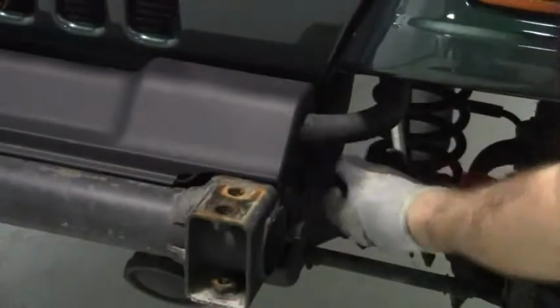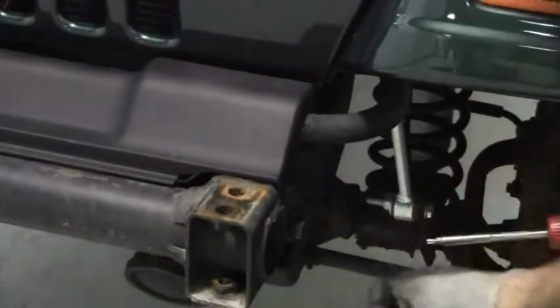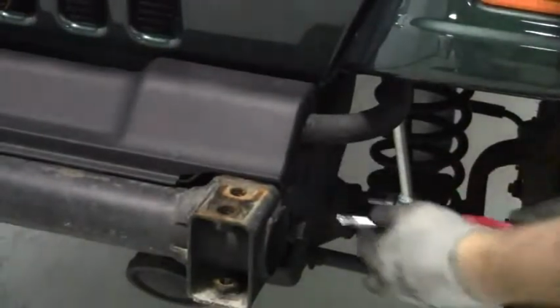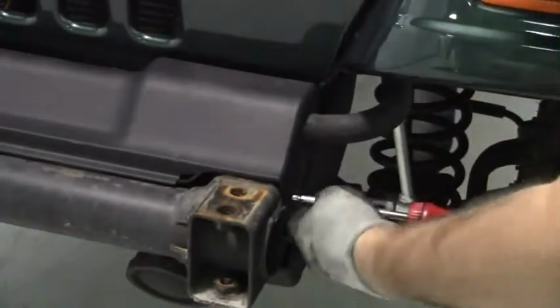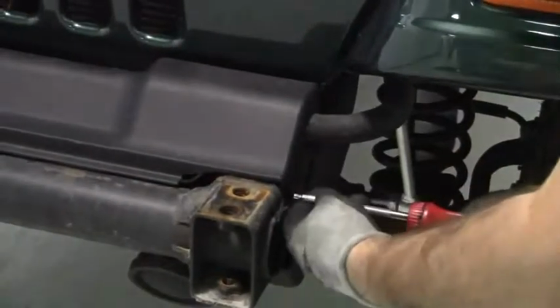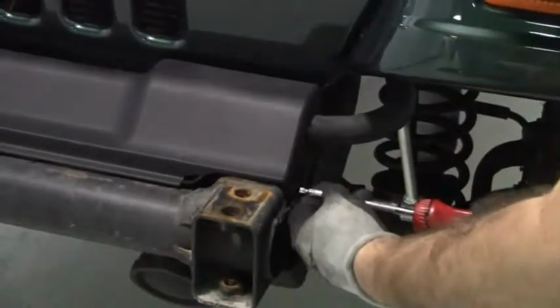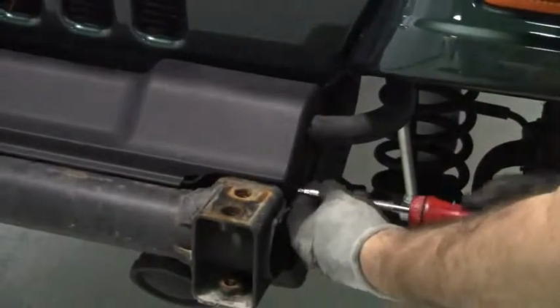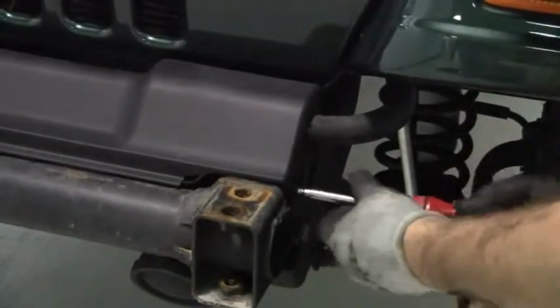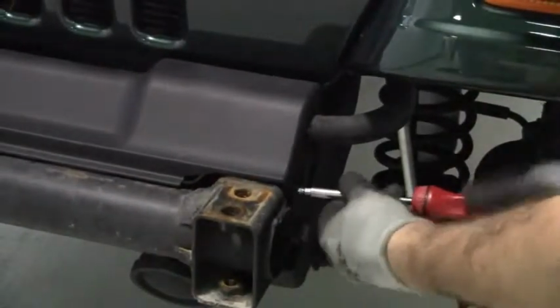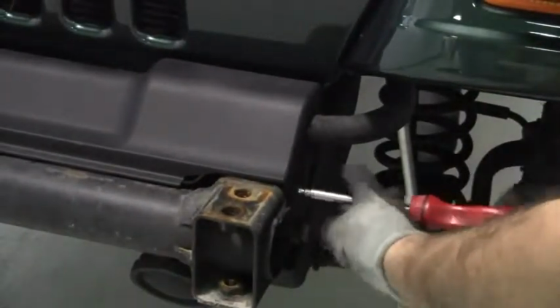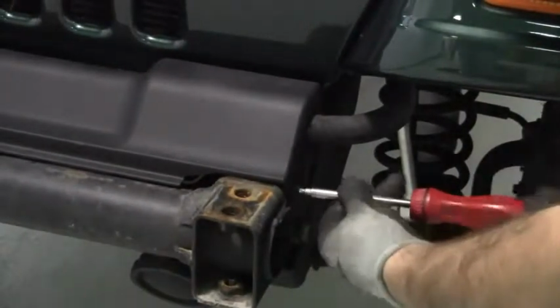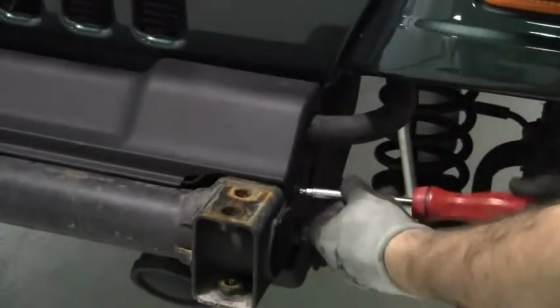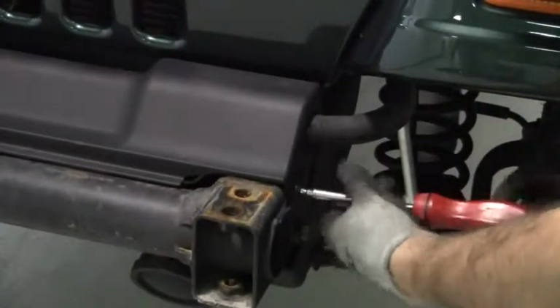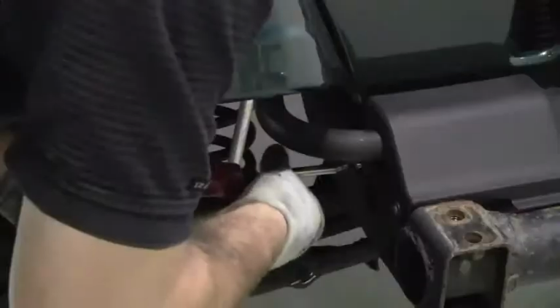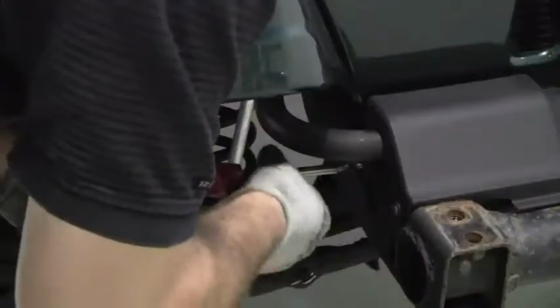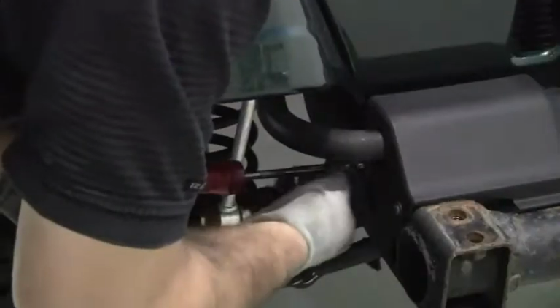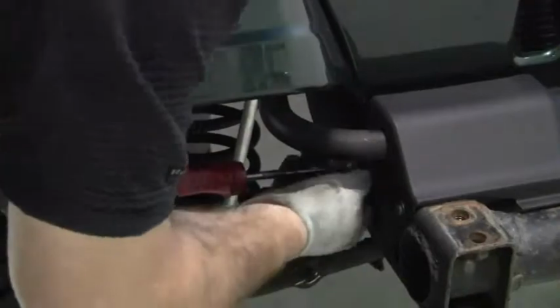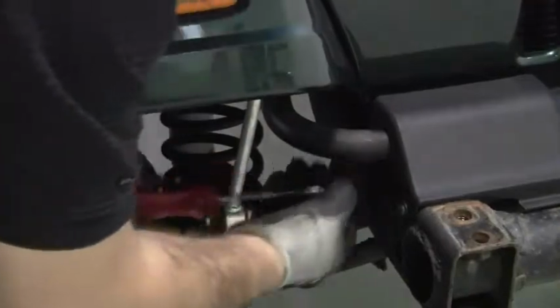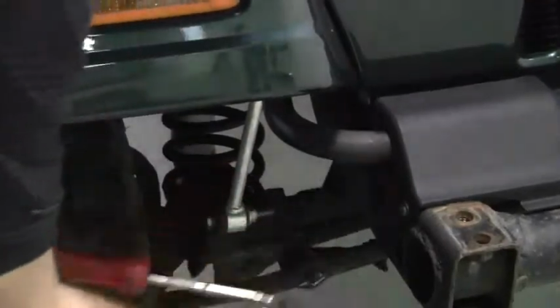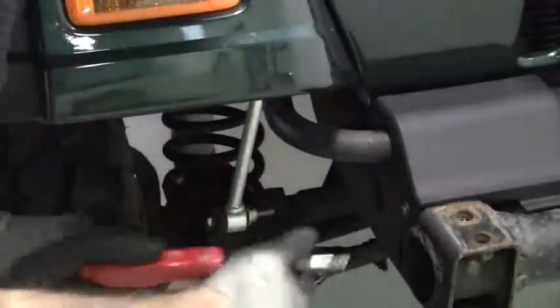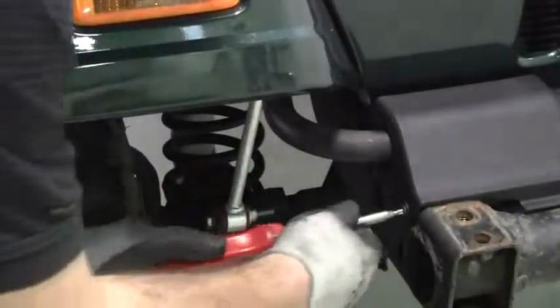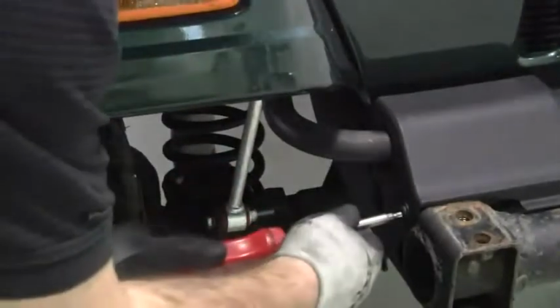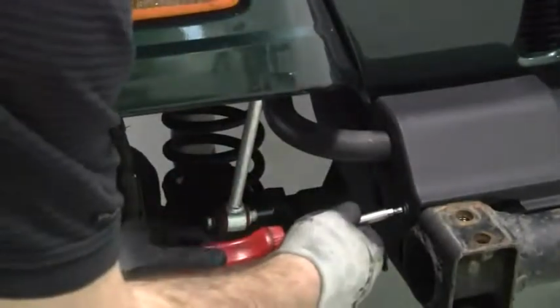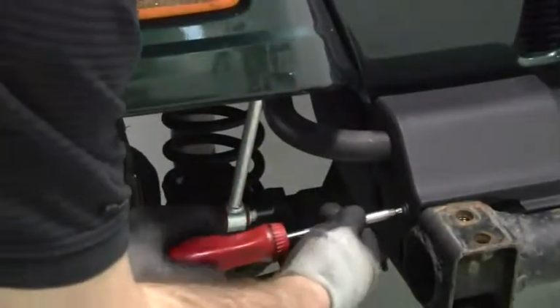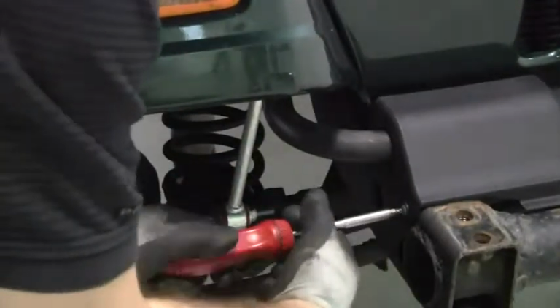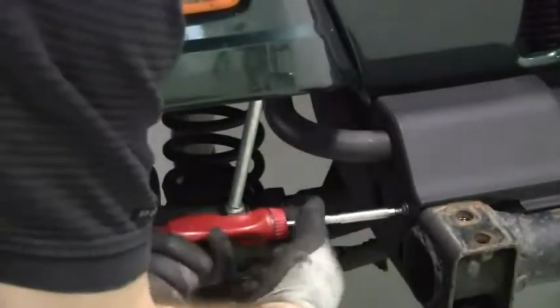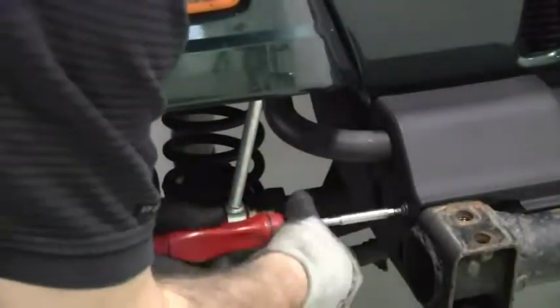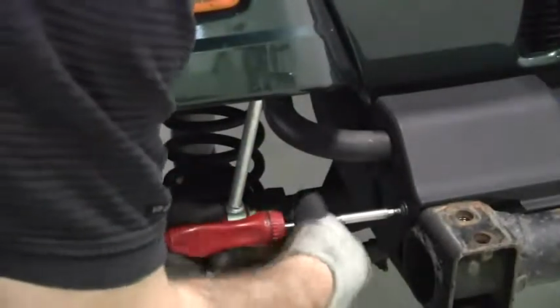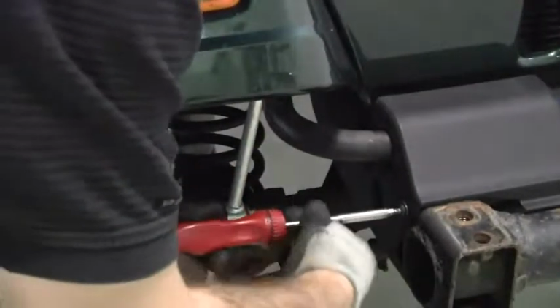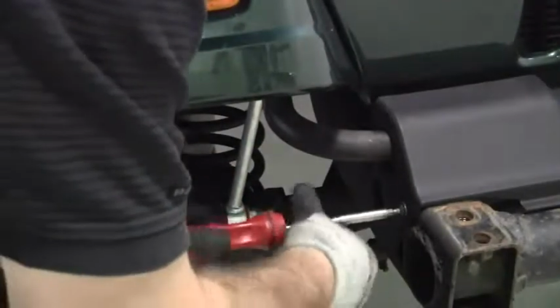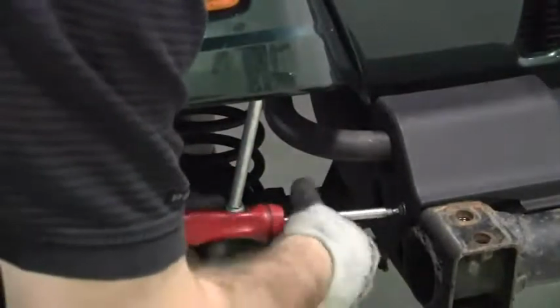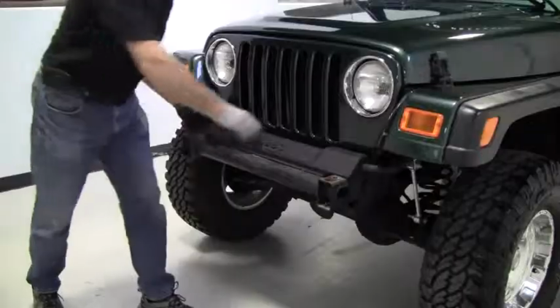With the T30 Torx, remove the two bolts from either side of the factory sway bar cover. When you're done, go ahead and take it off and set it aside.